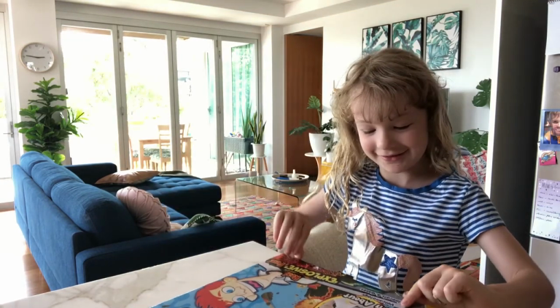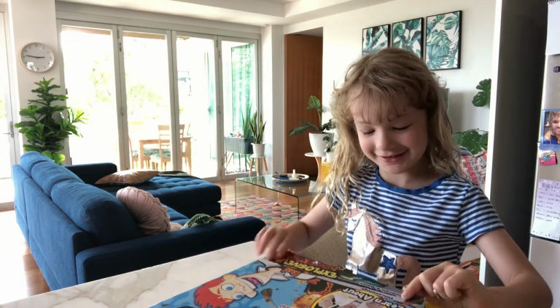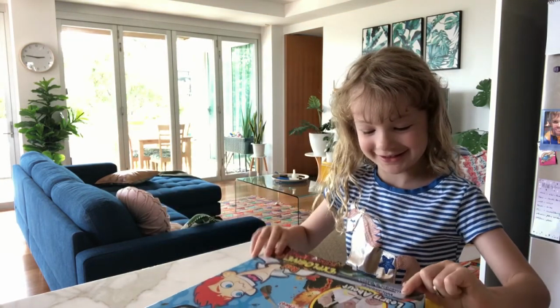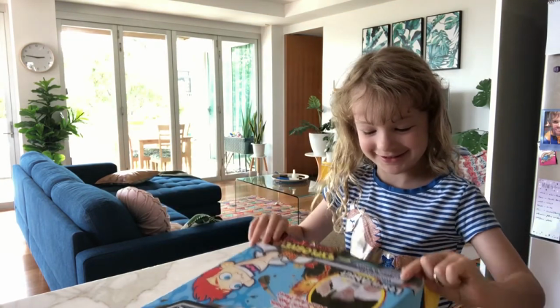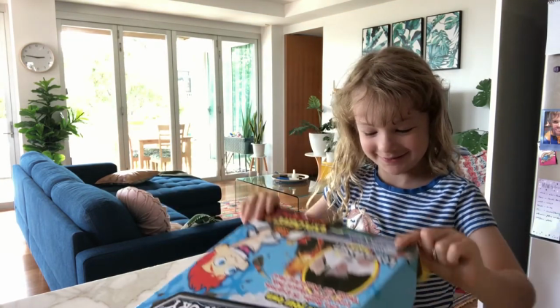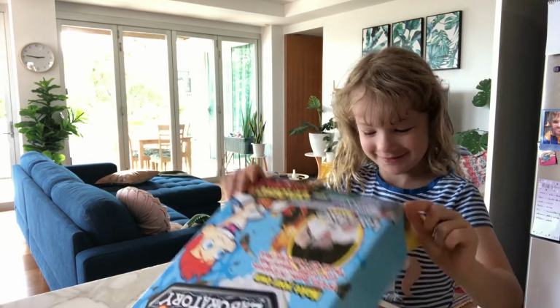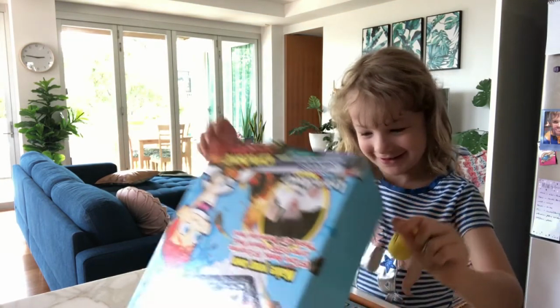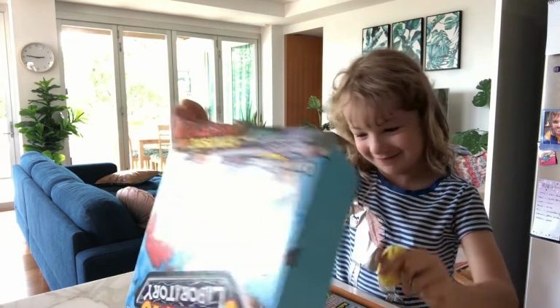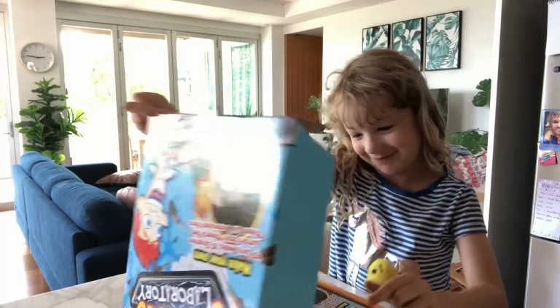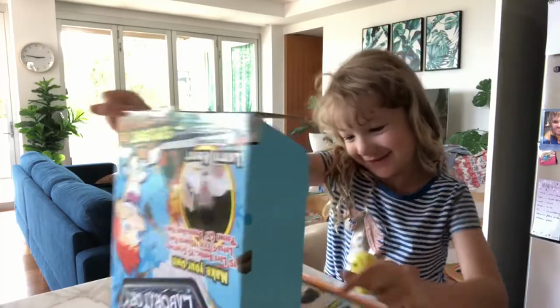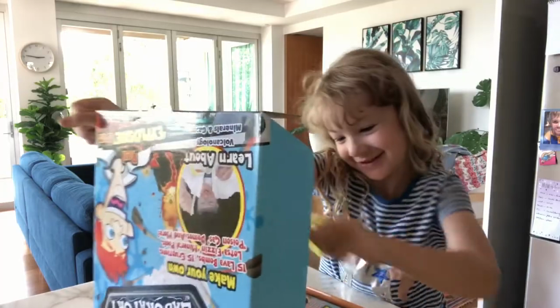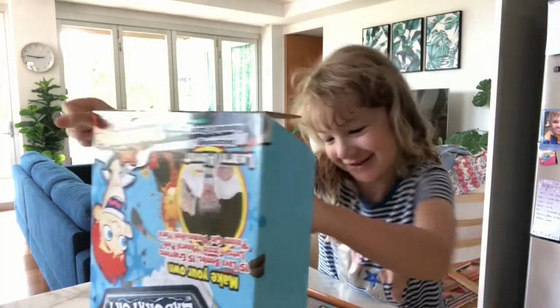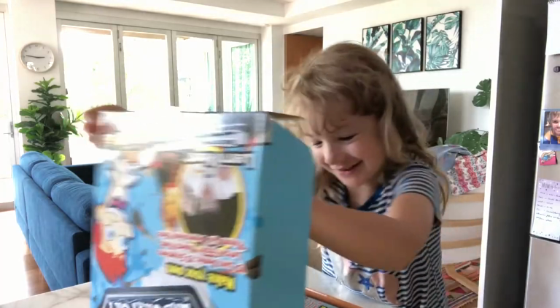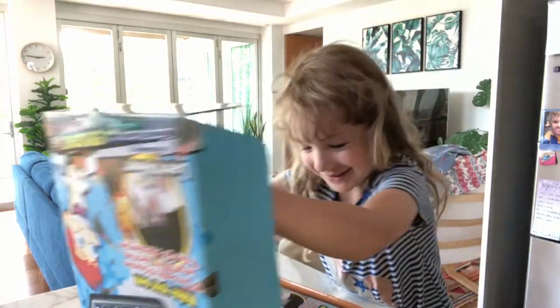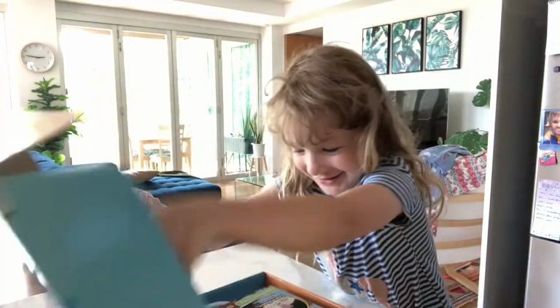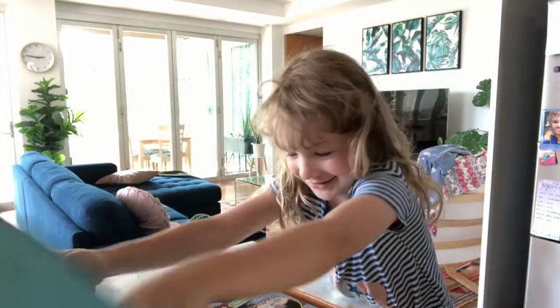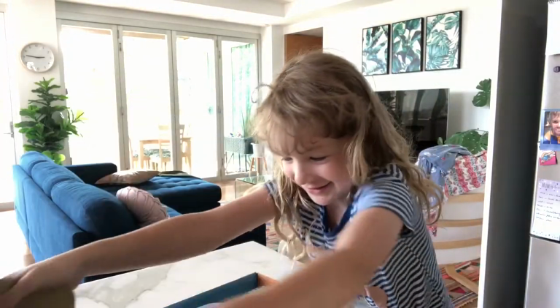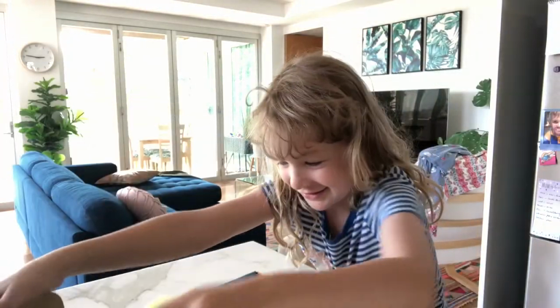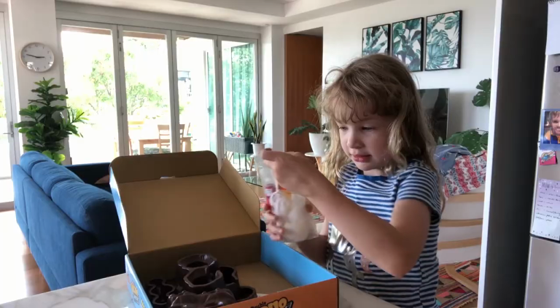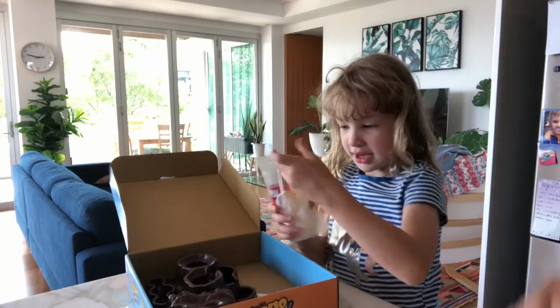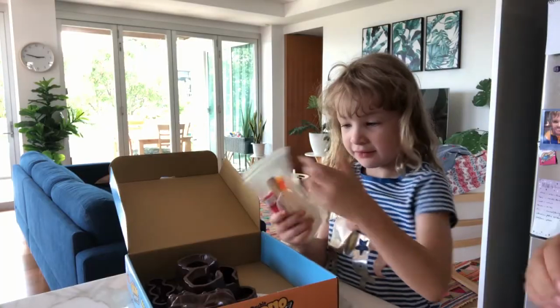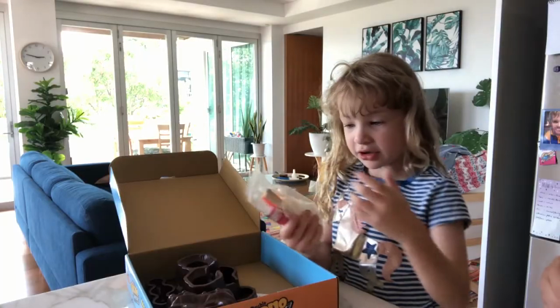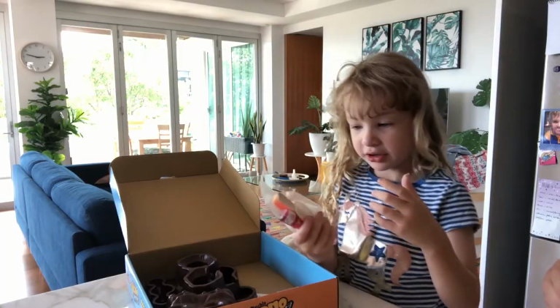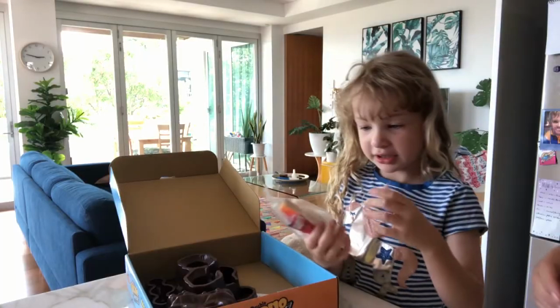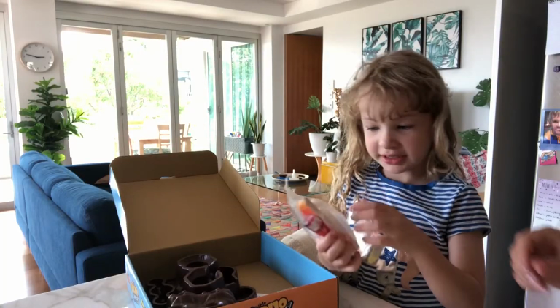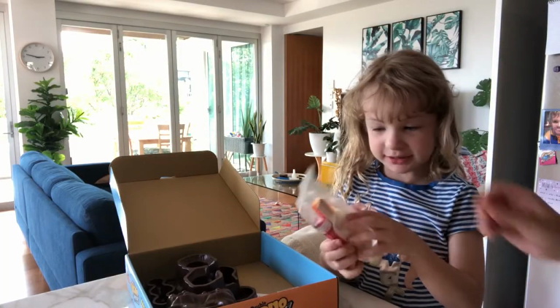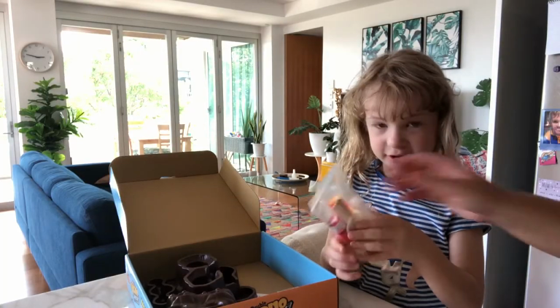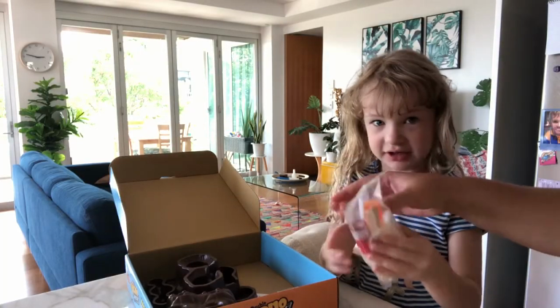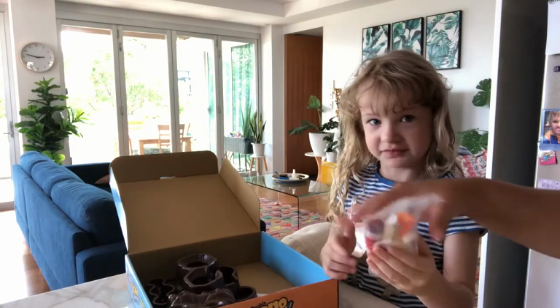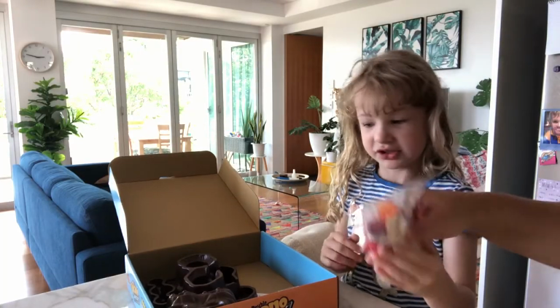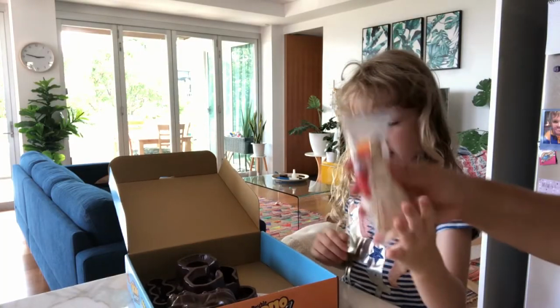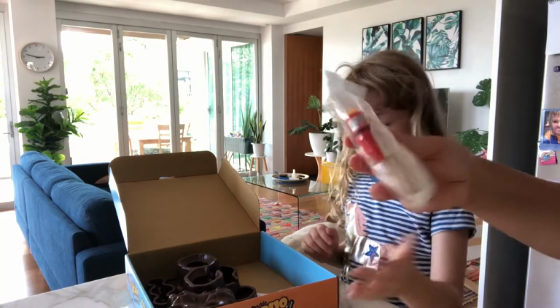Now we're going to open the box. And we're going to need some gloves too.